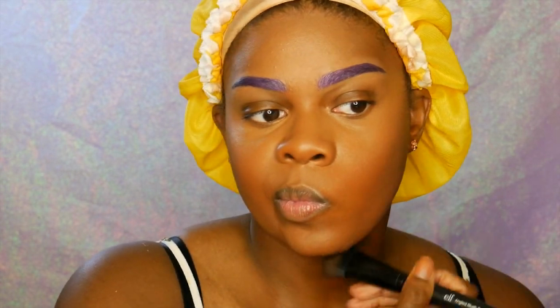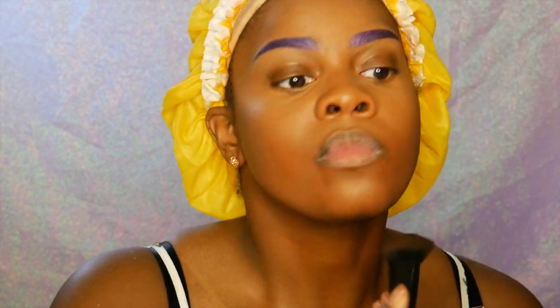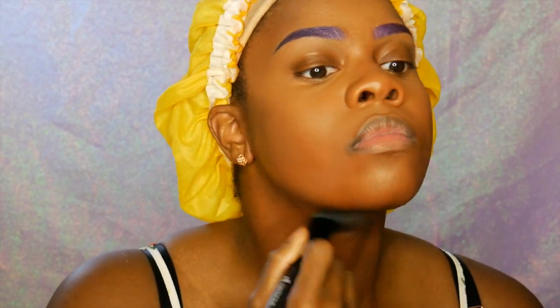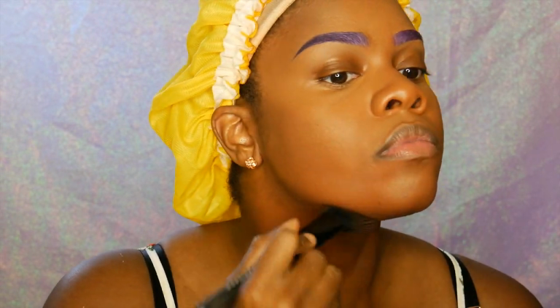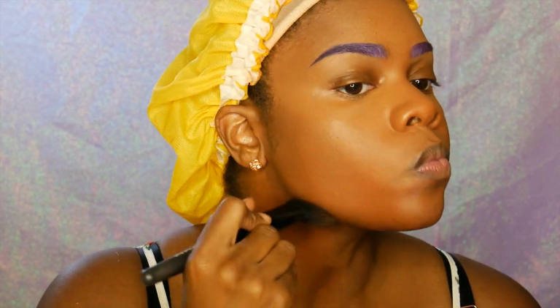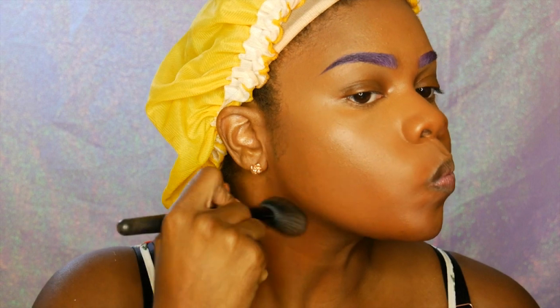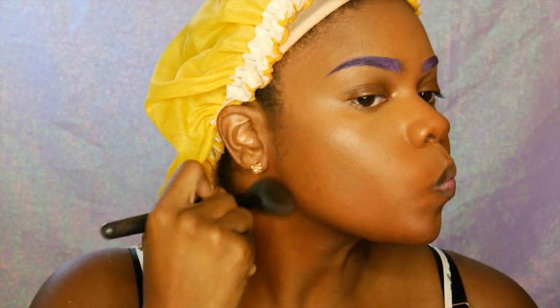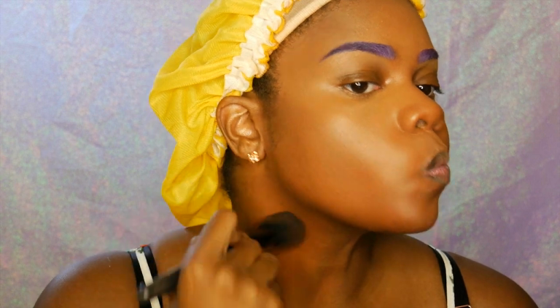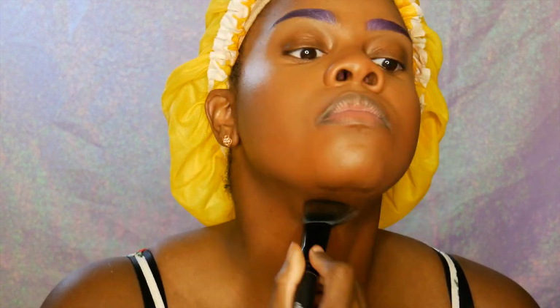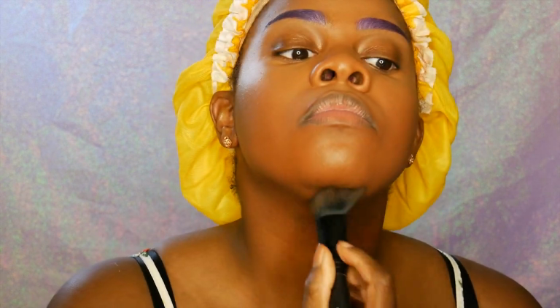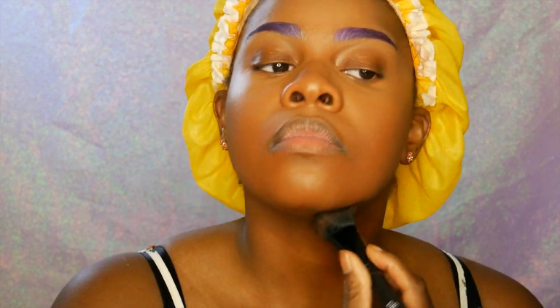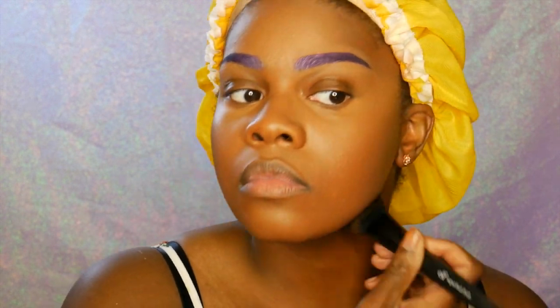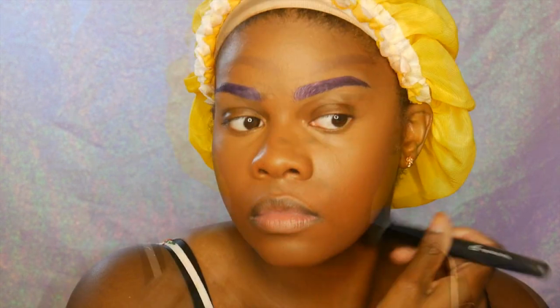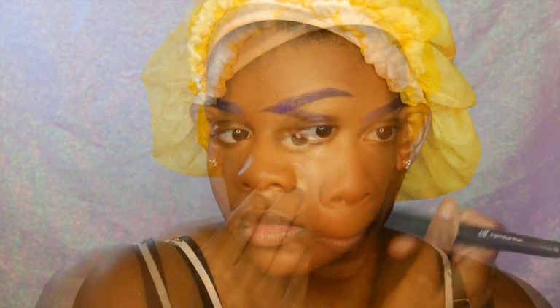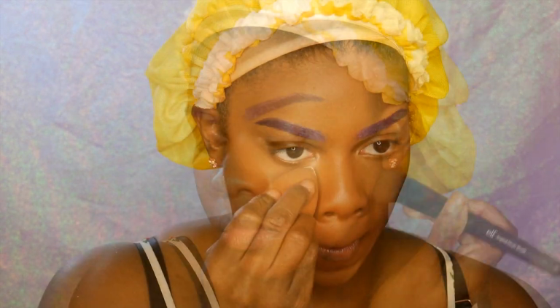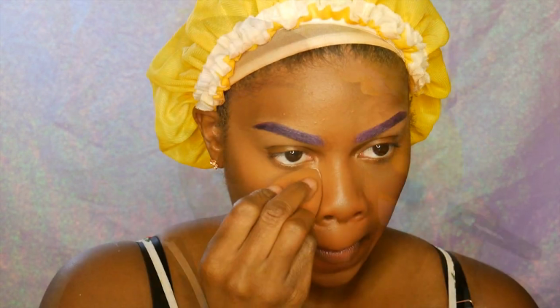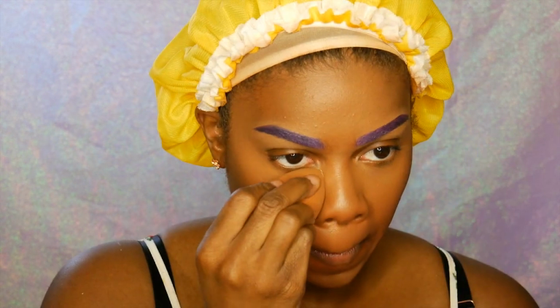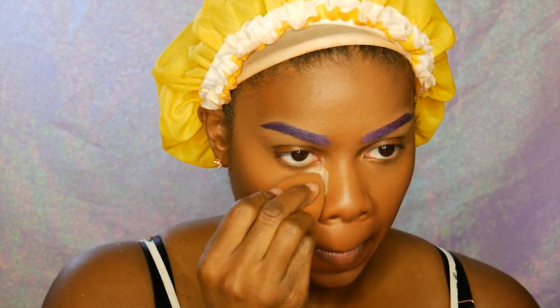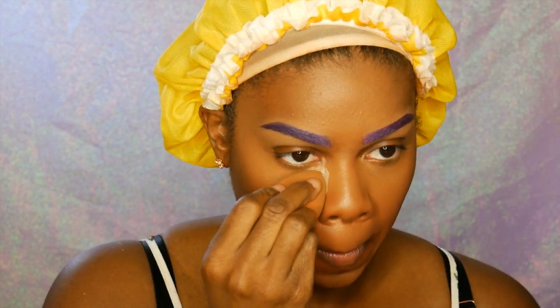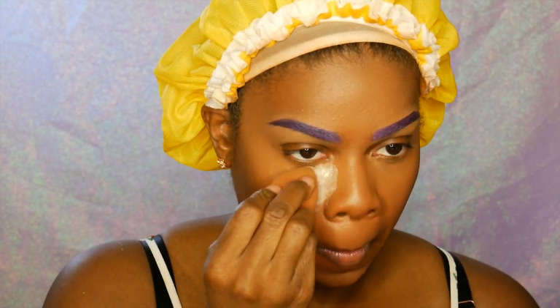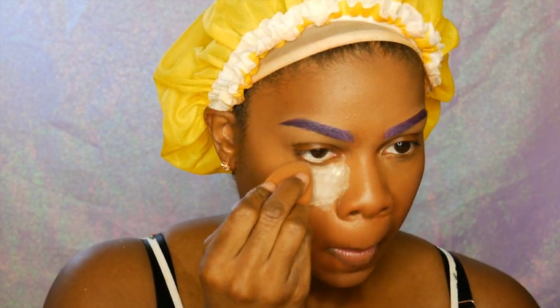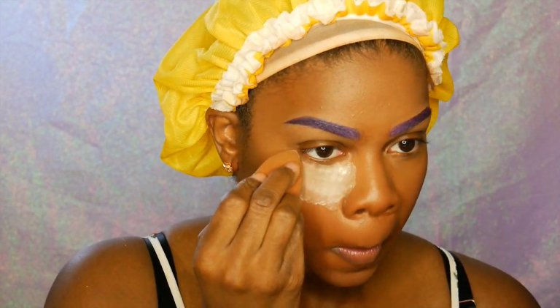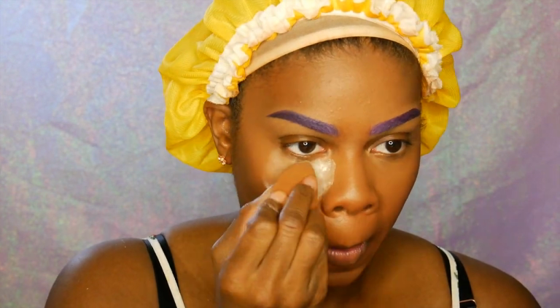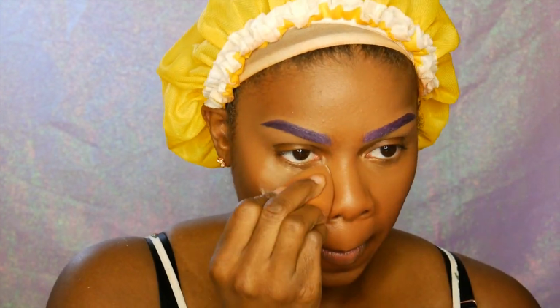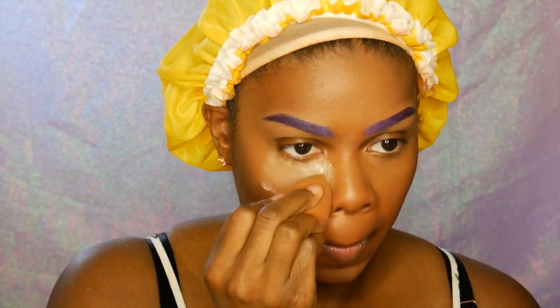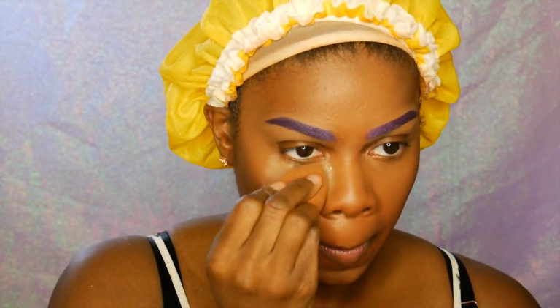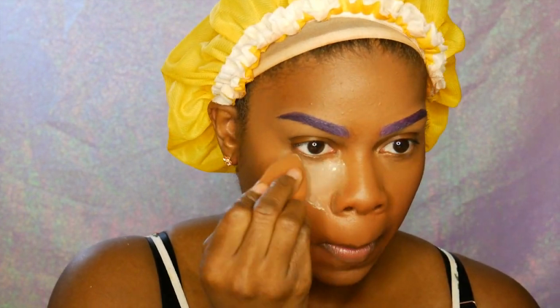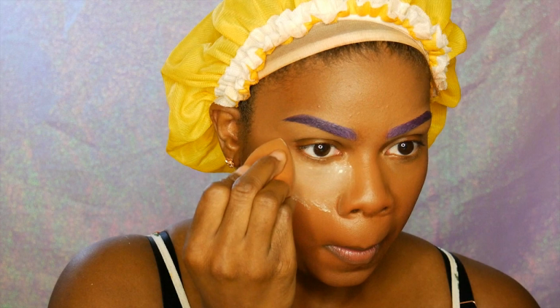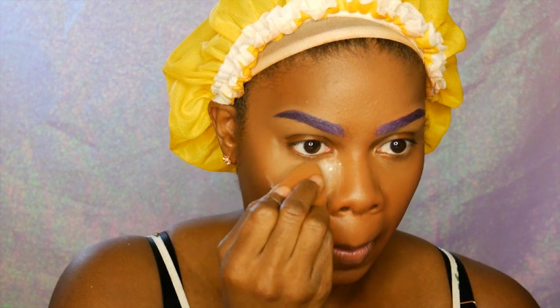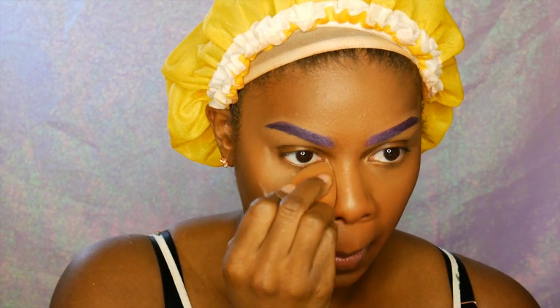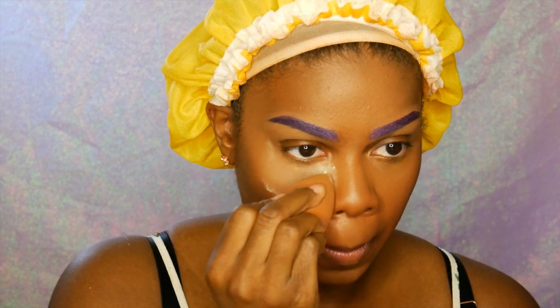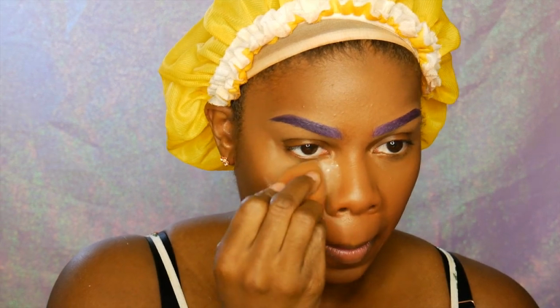I'm setting my face with the Laura Mercier Loose Translucent Powder, just using that under my eye and basically everywhere that I used my highlighter.